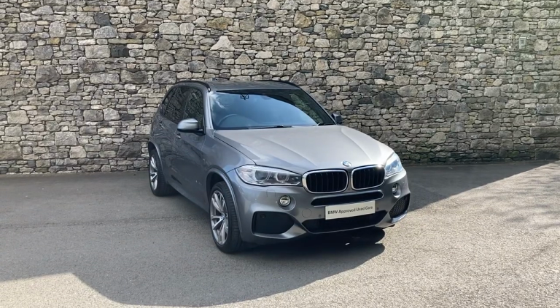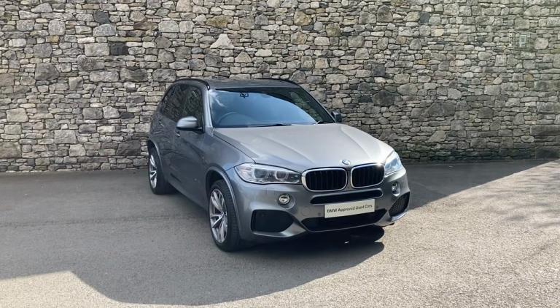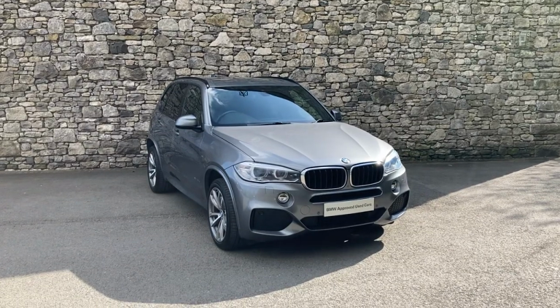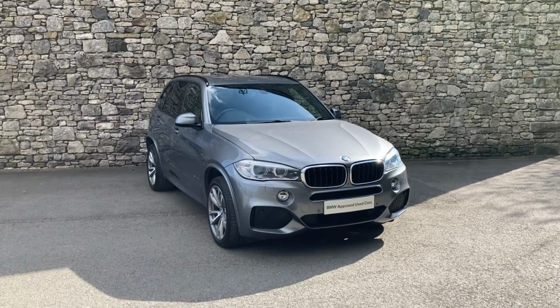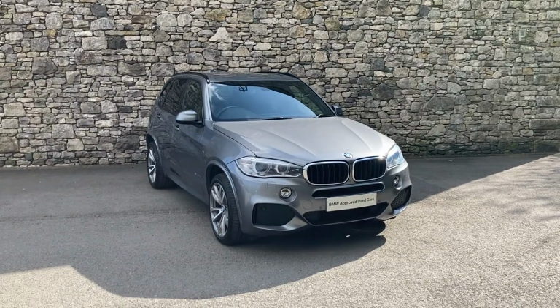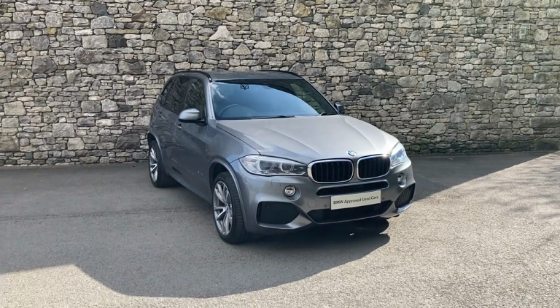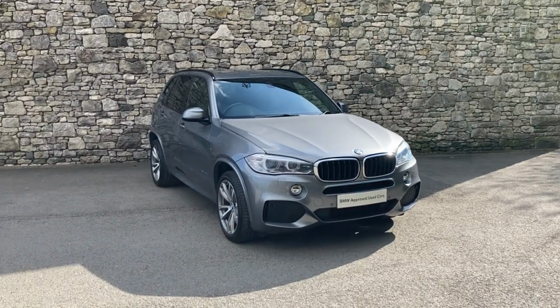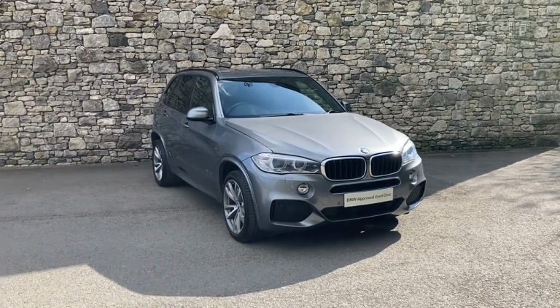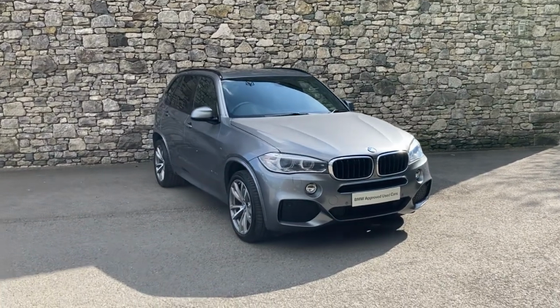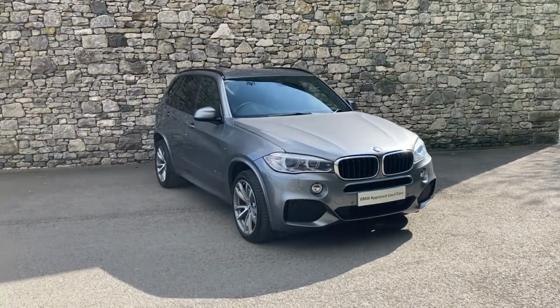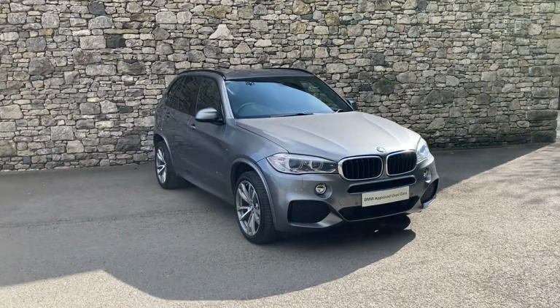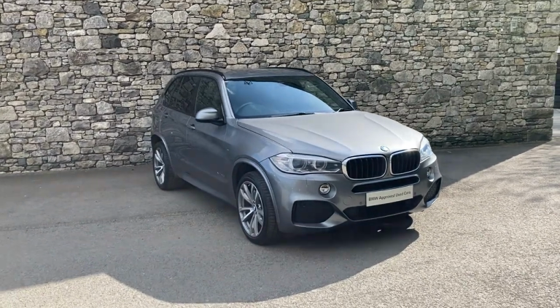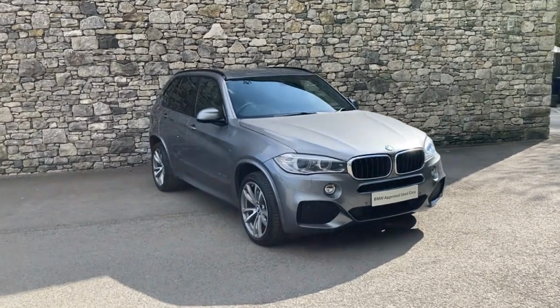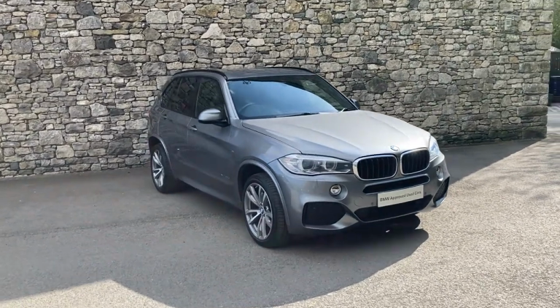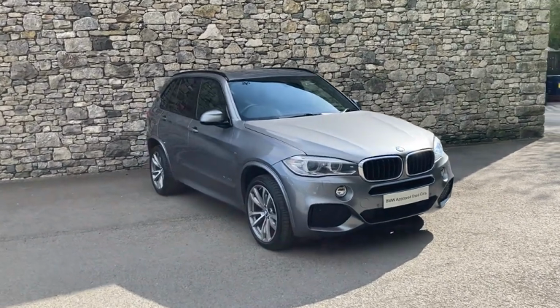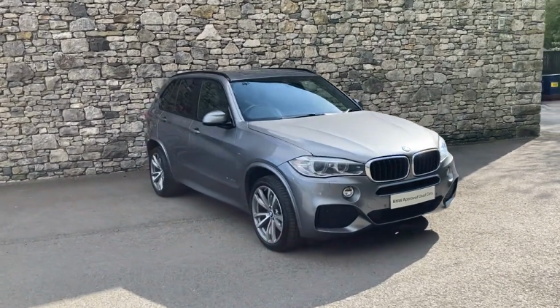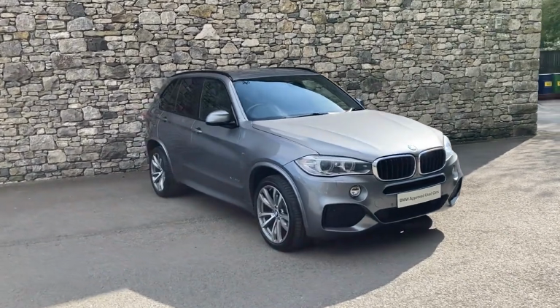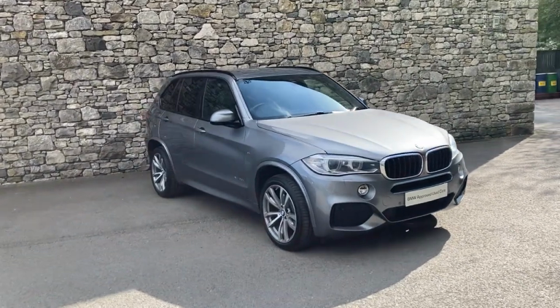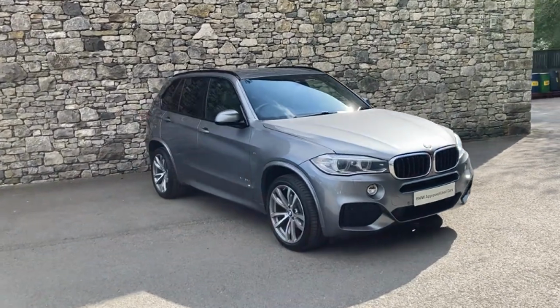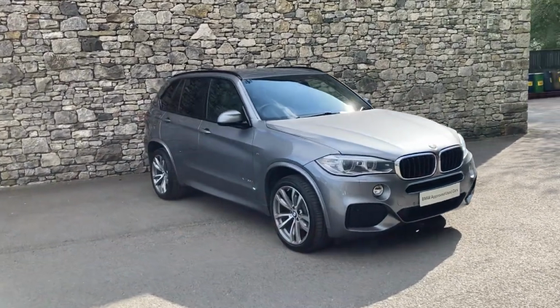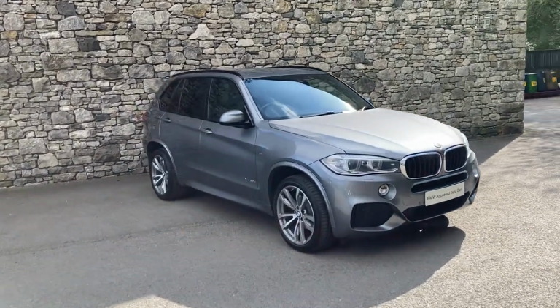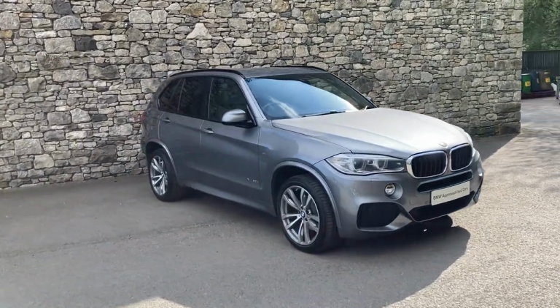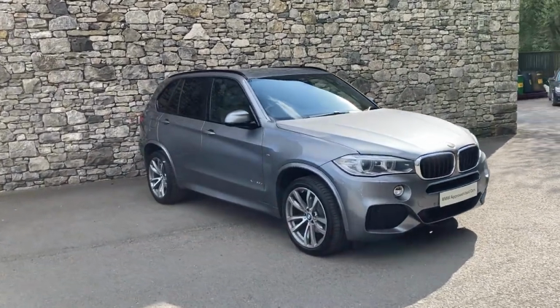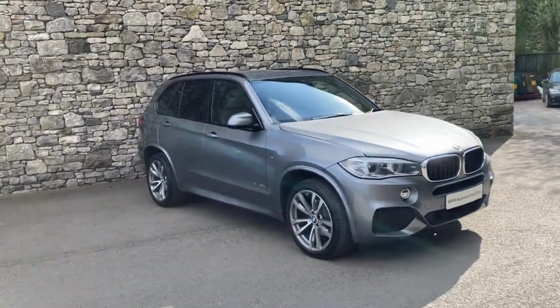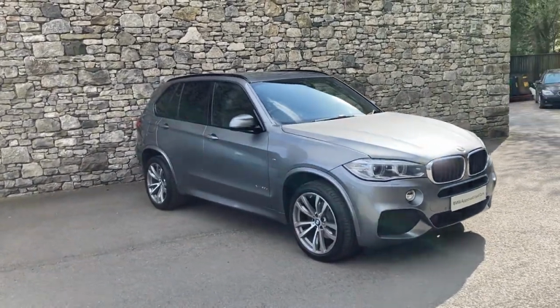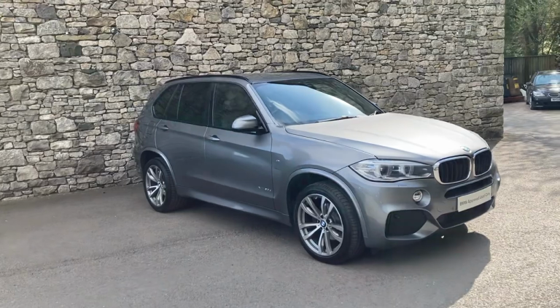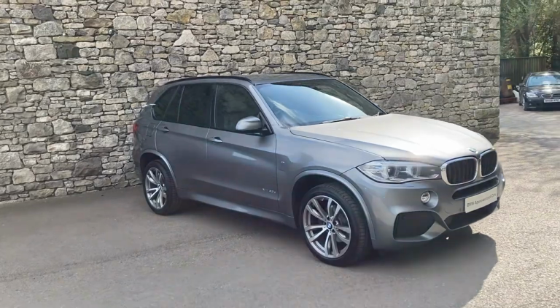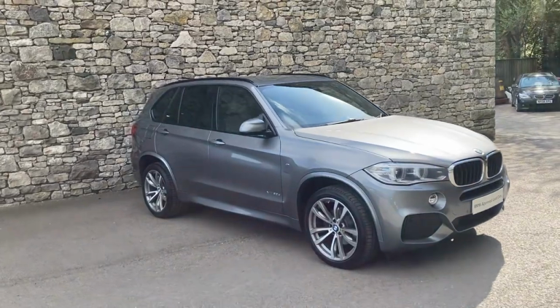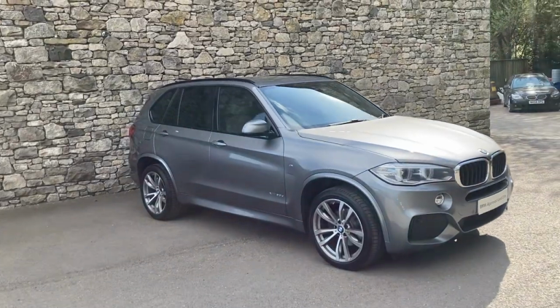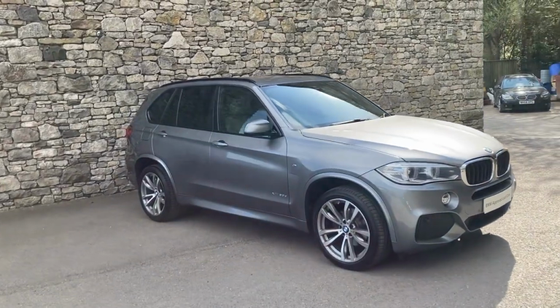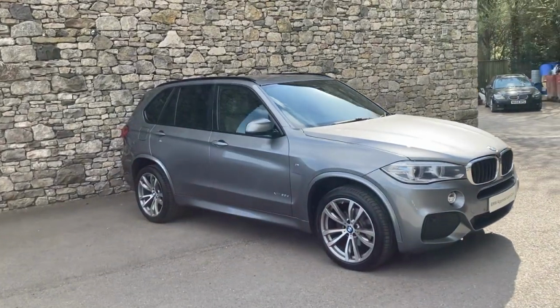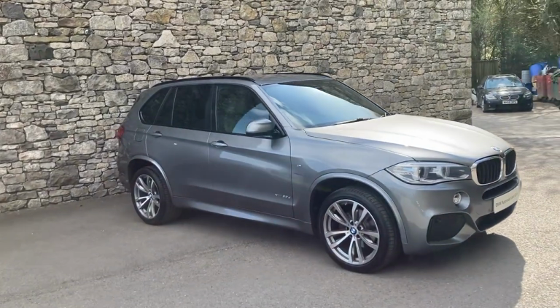Hello and welcome to Lloyd BMW Southlakes. Today we have this fantastic BMW X5.